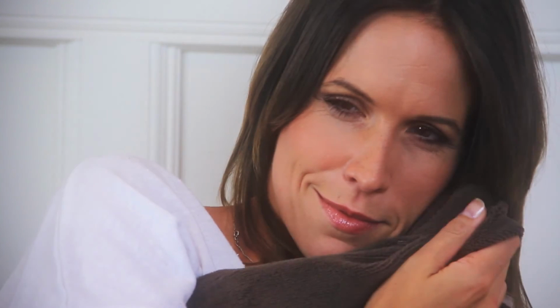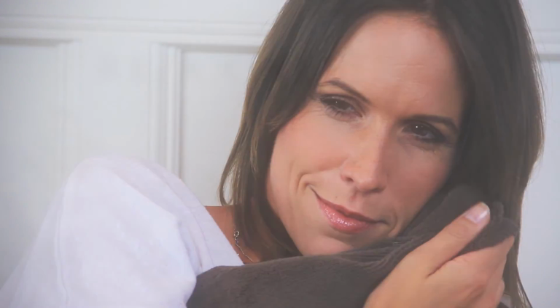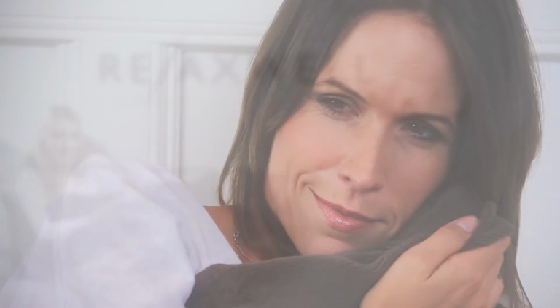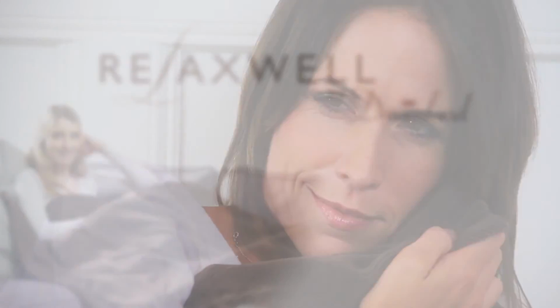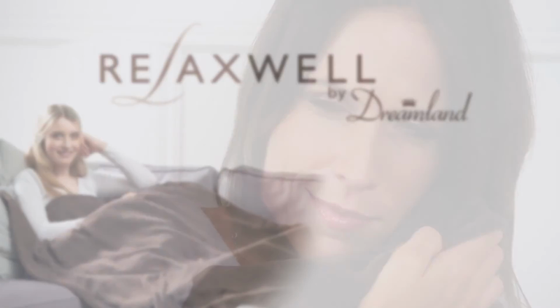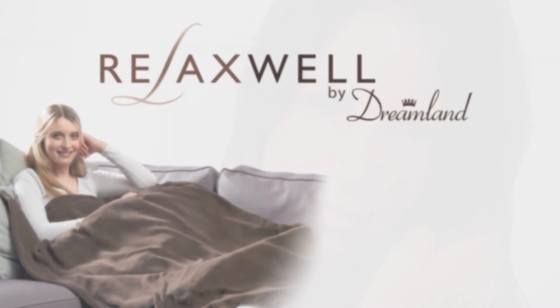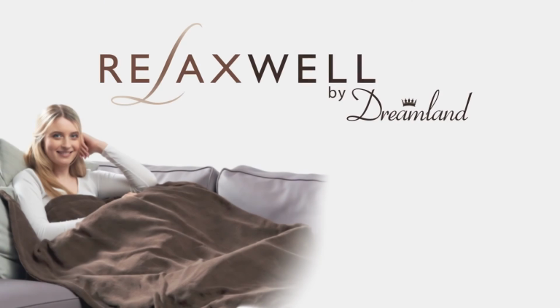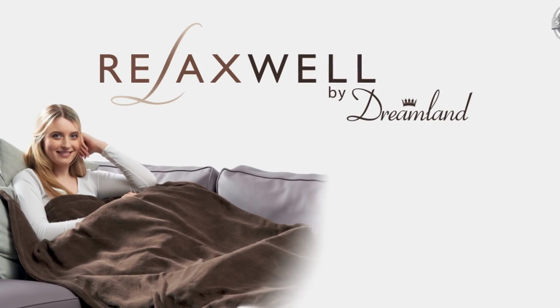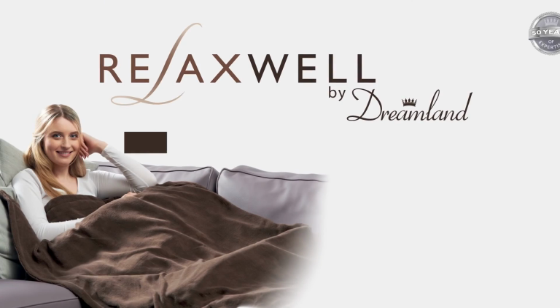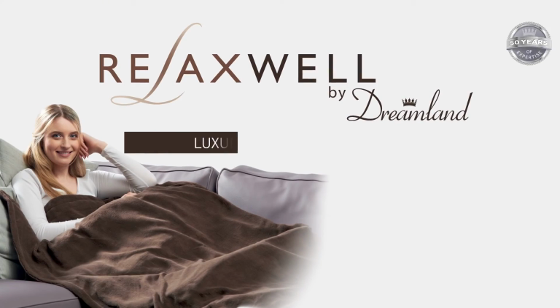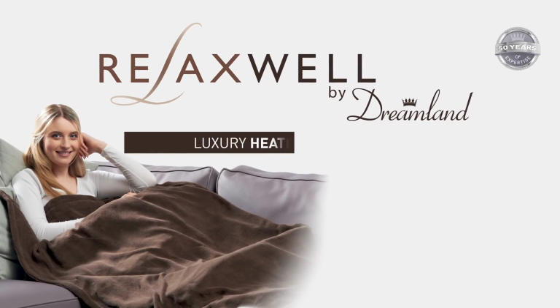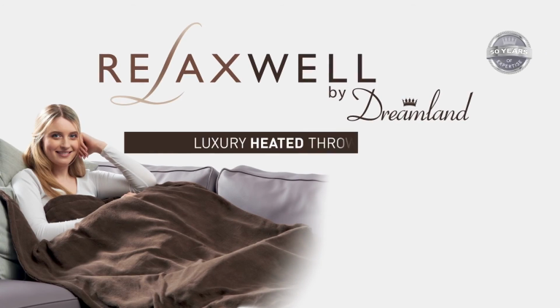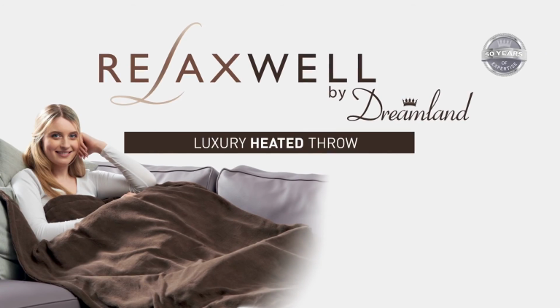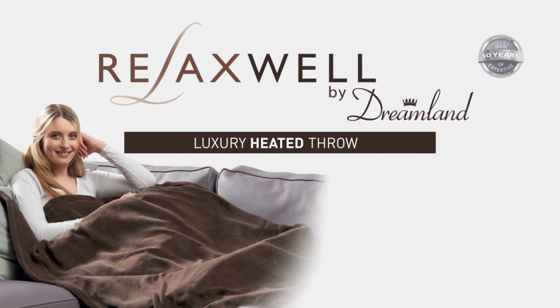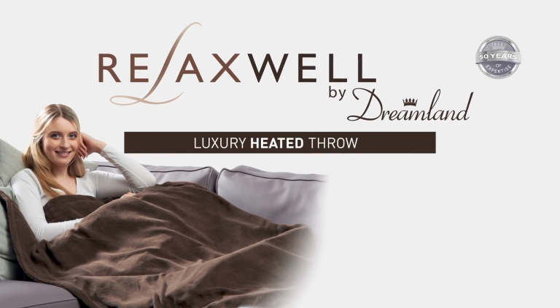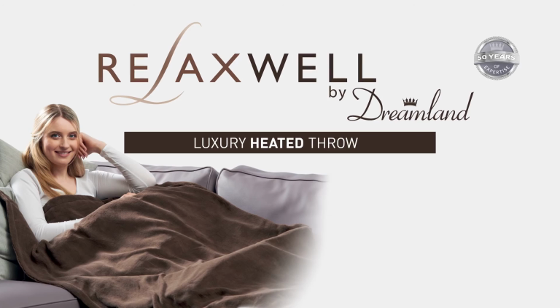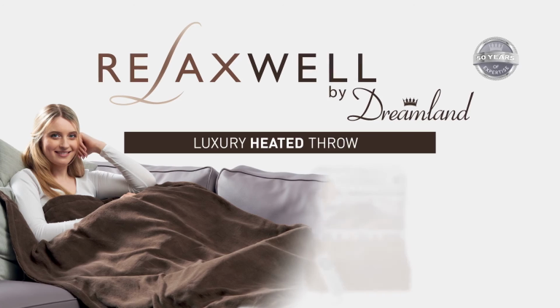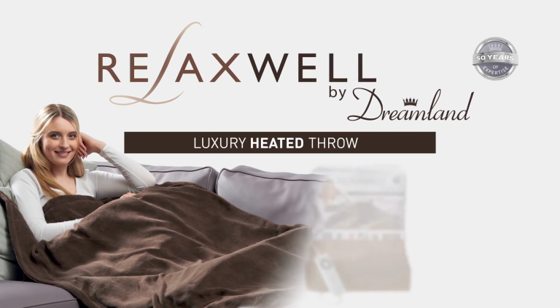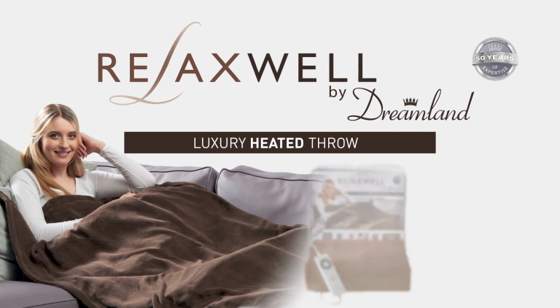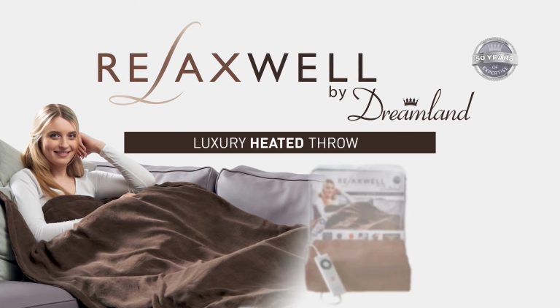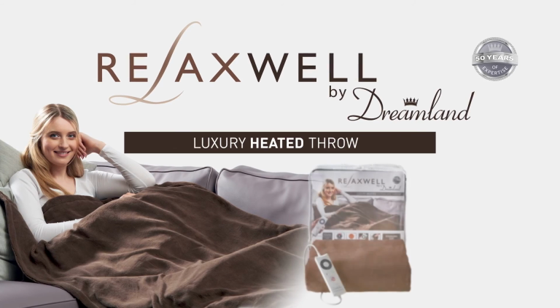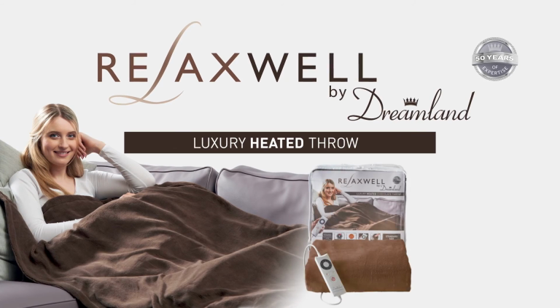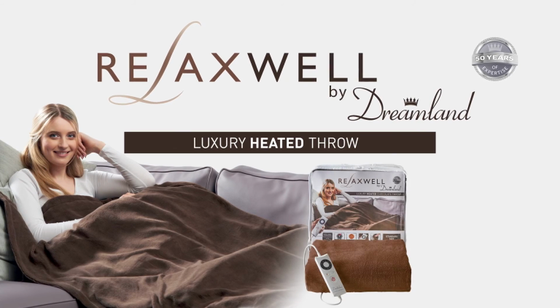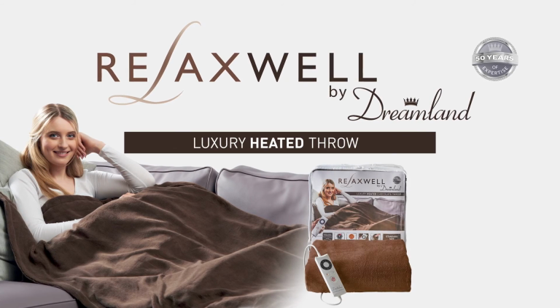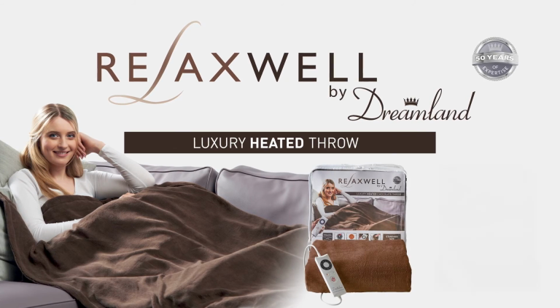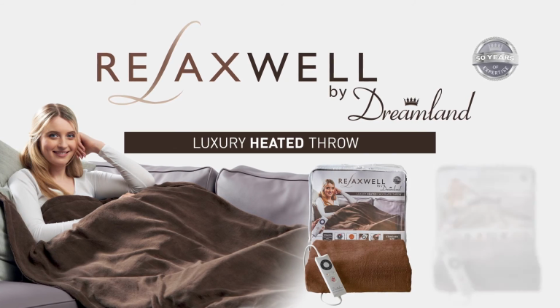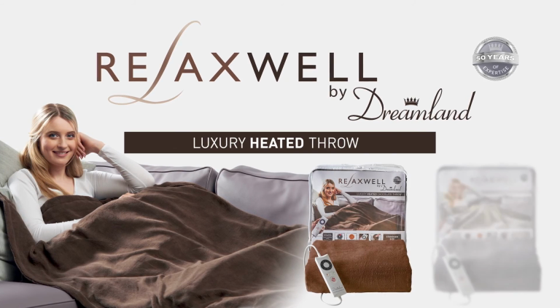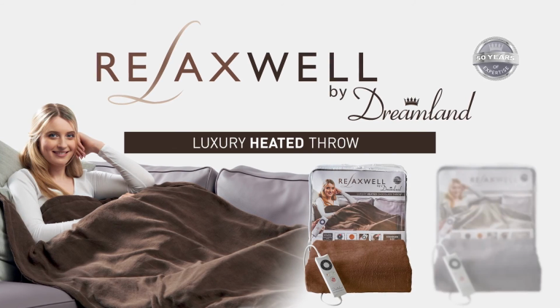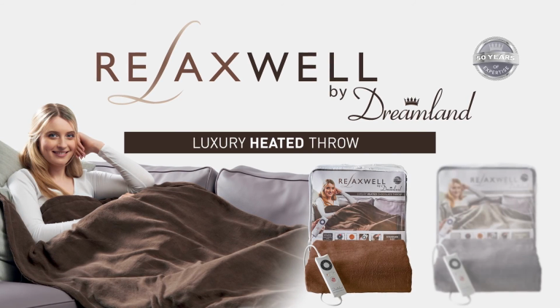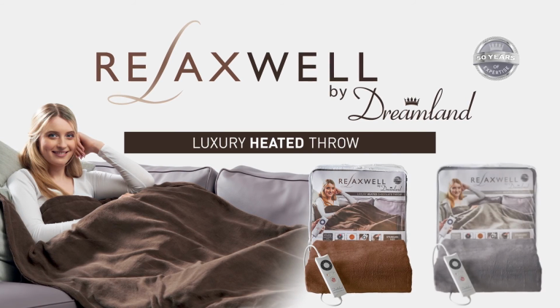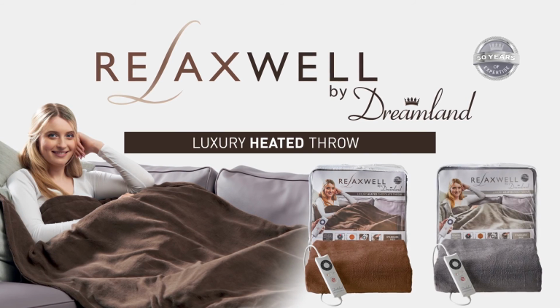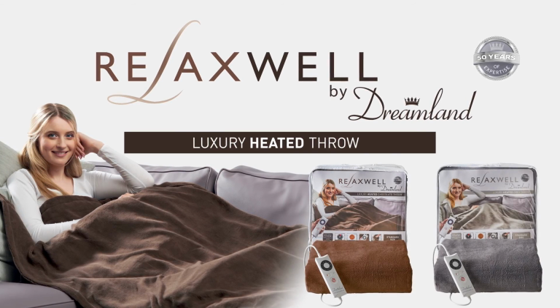Relaxwell Luxury Heated Throw by Dreamland, available in a choice of colours: chocolate or grey.